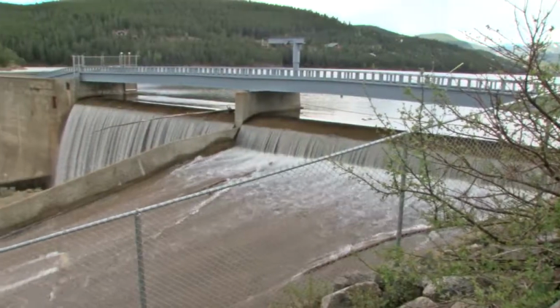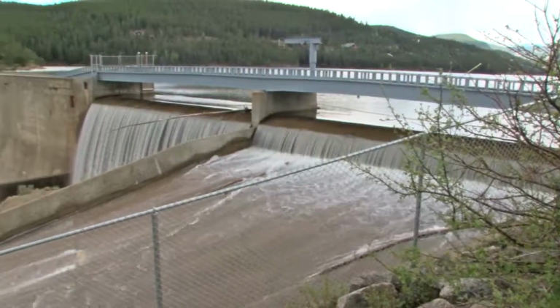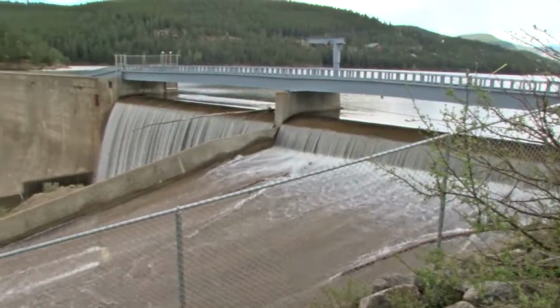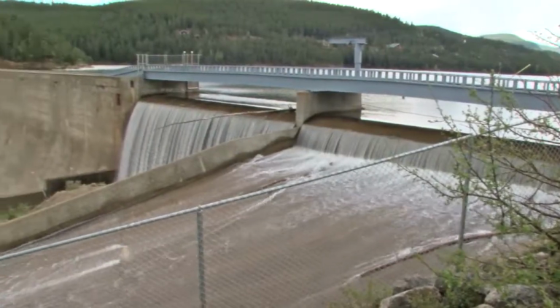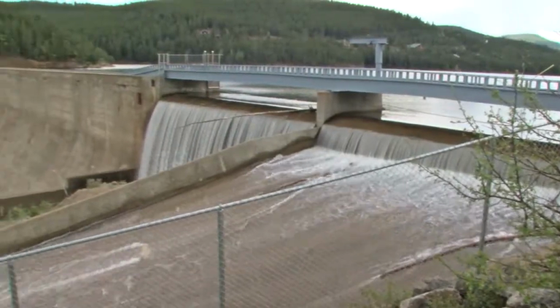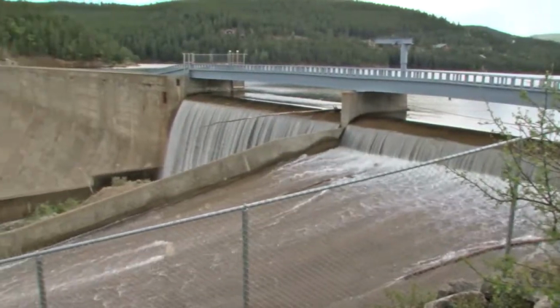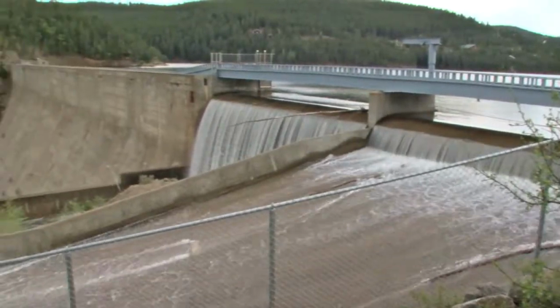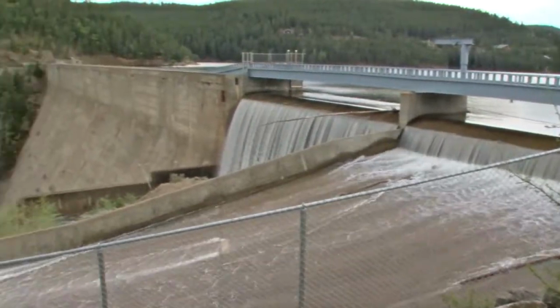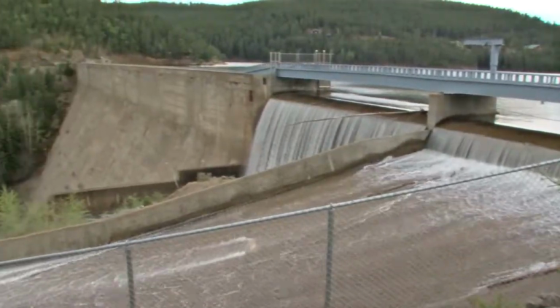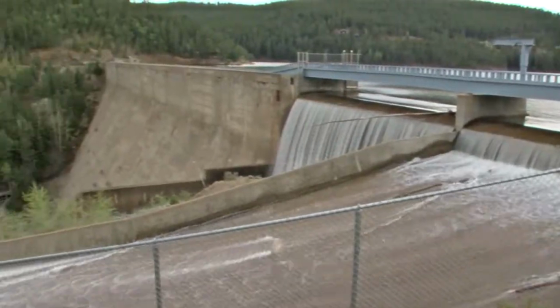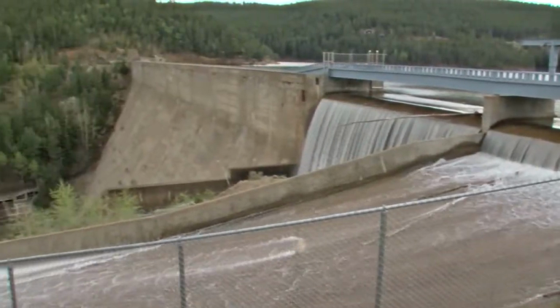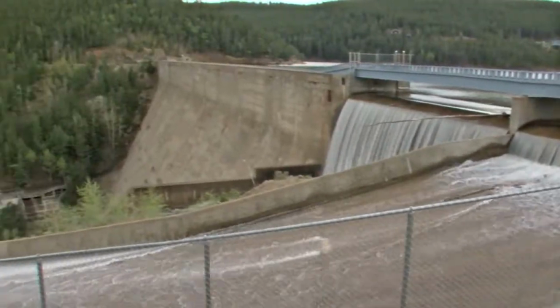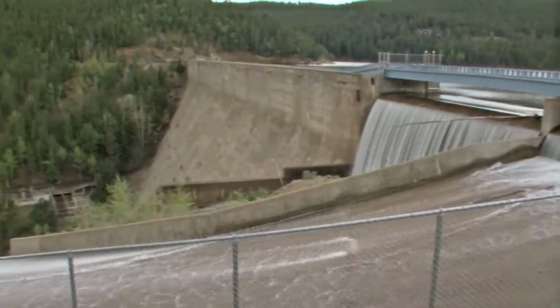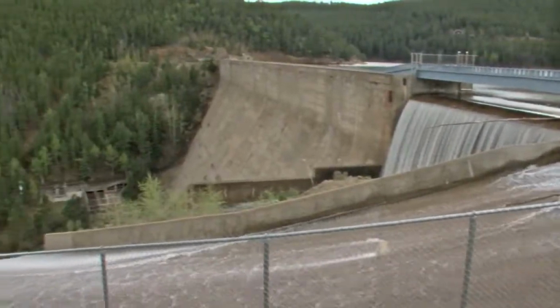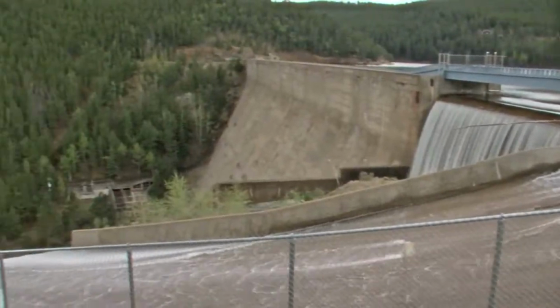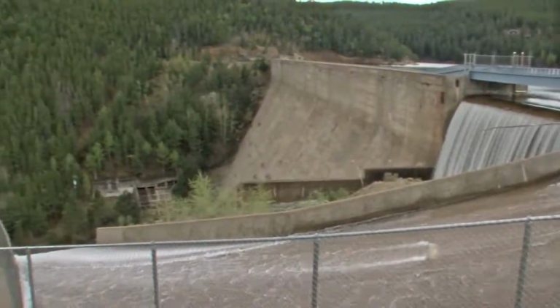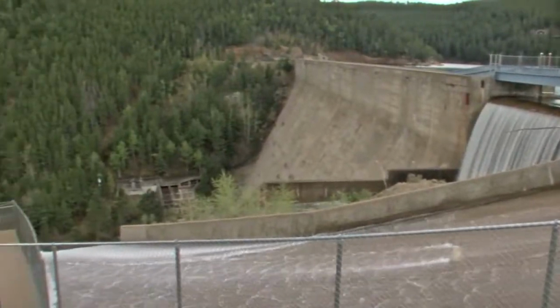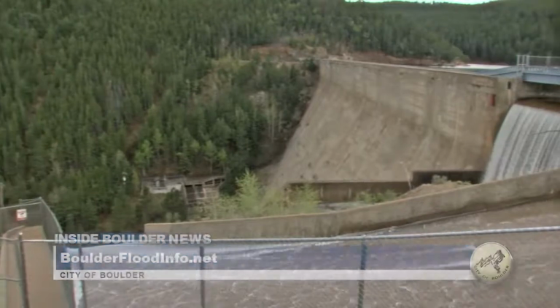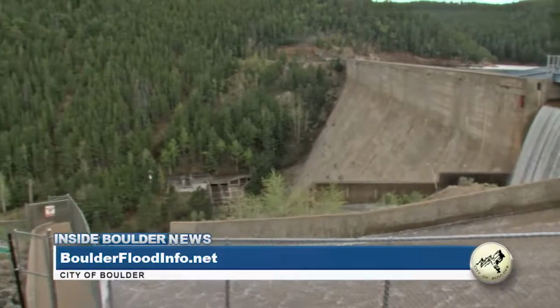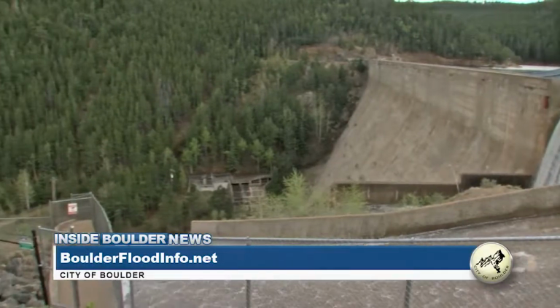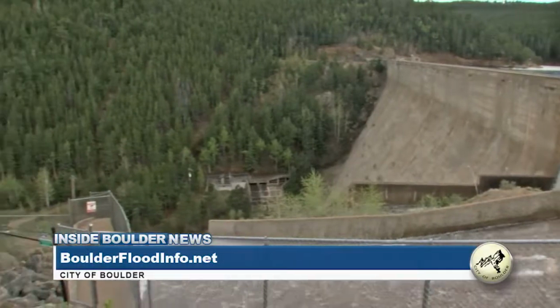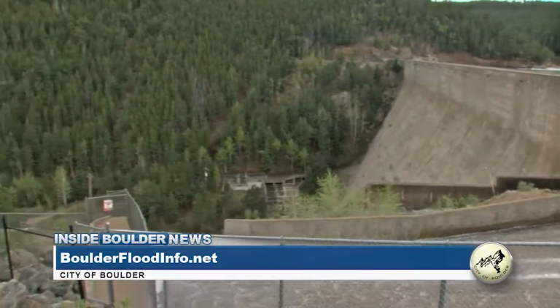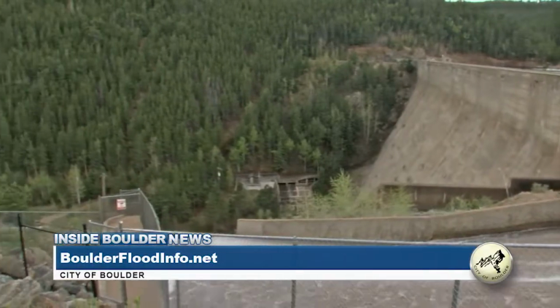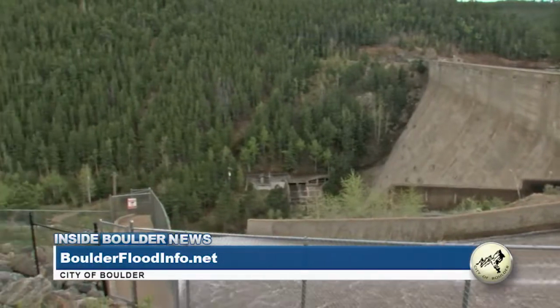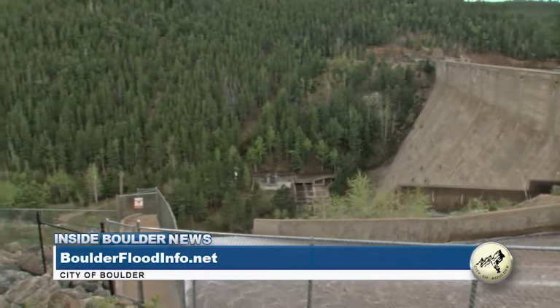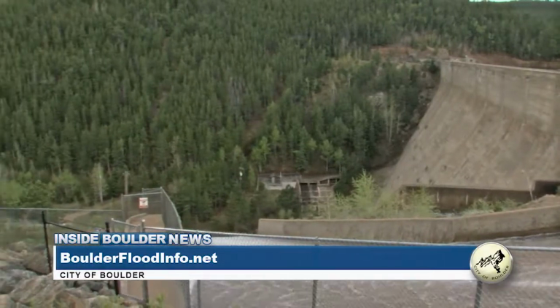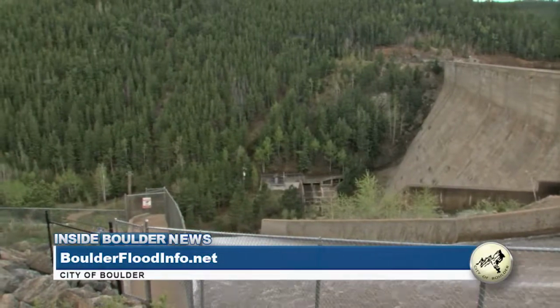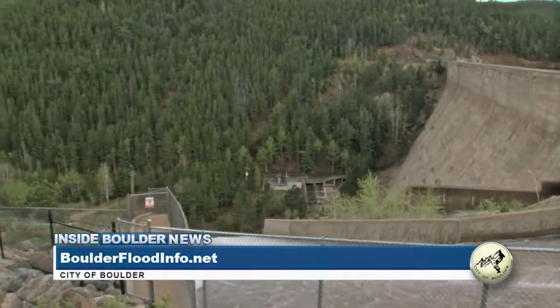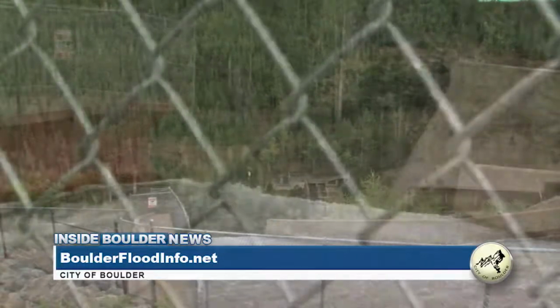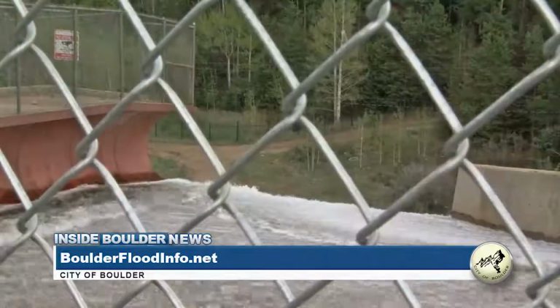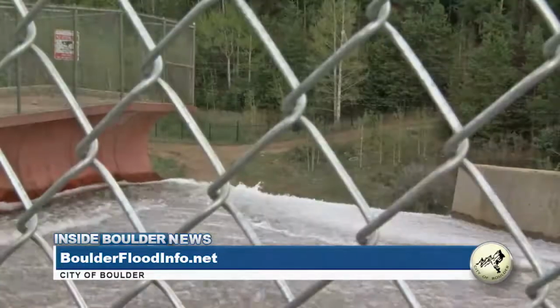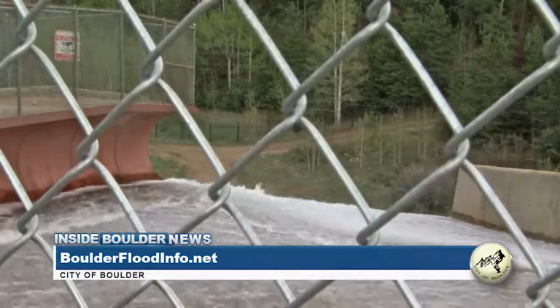Increased flows along the creek are expected to continue through mid to late July. For more information, please visit the website displayed on your screen.